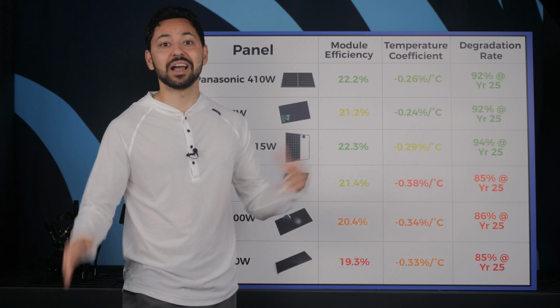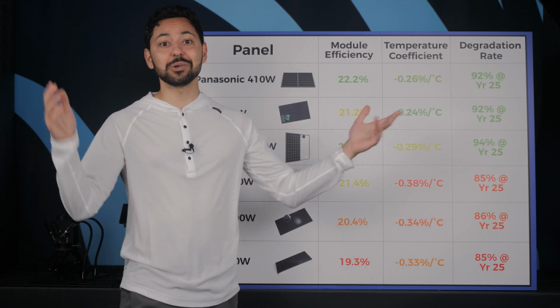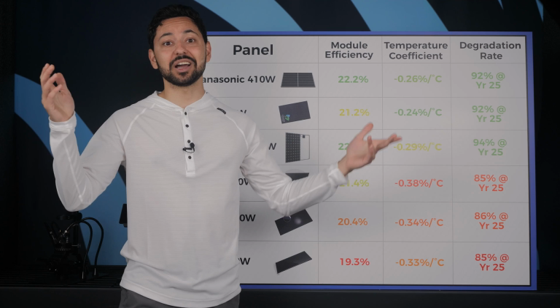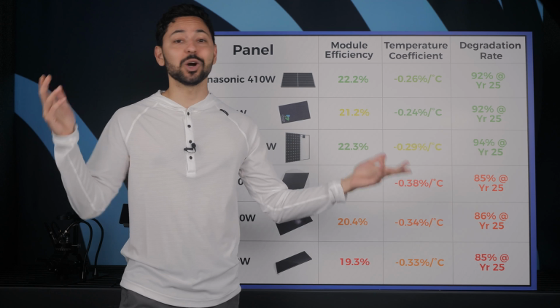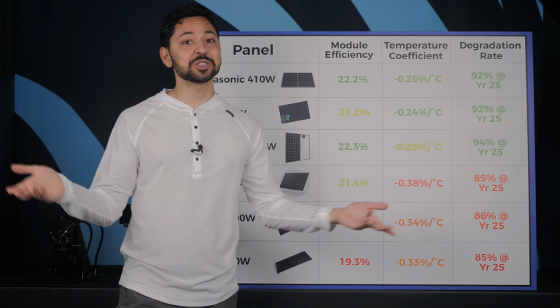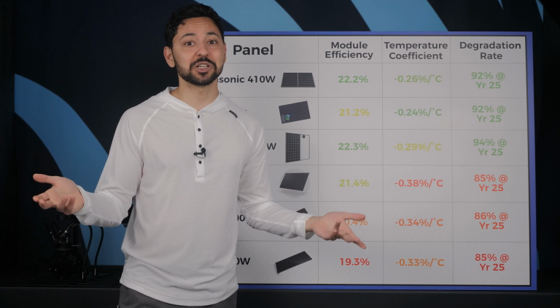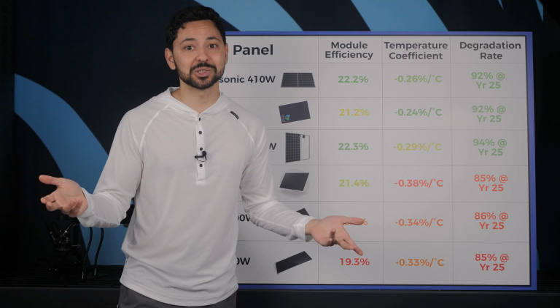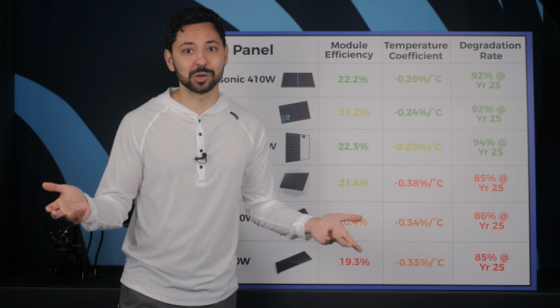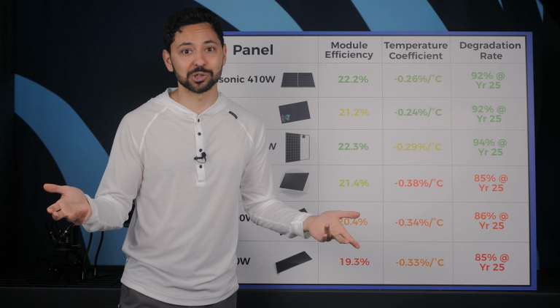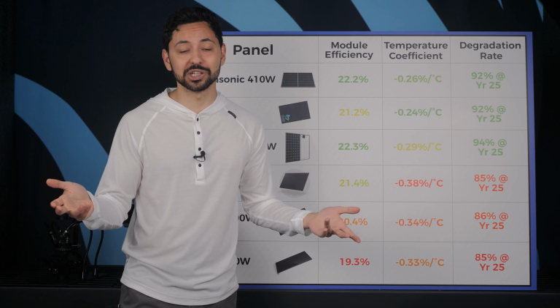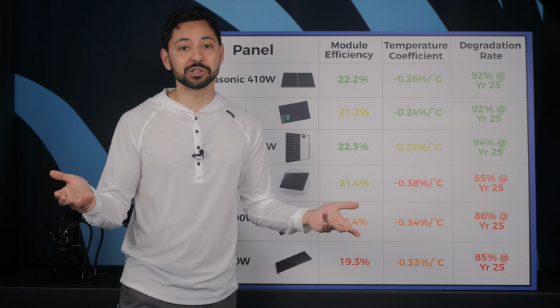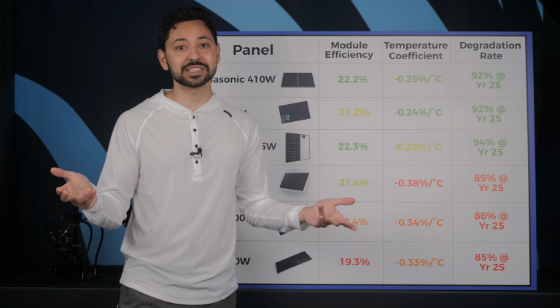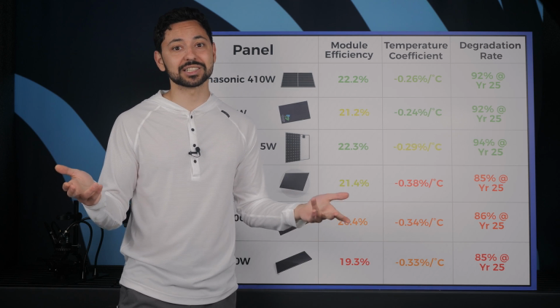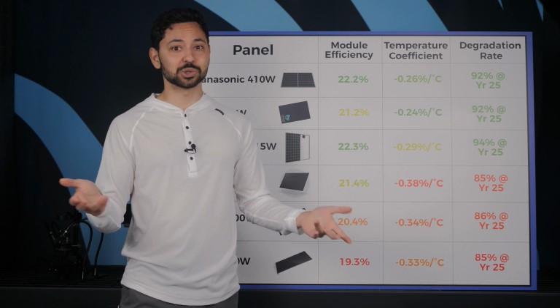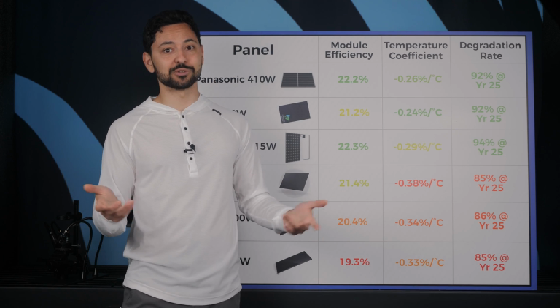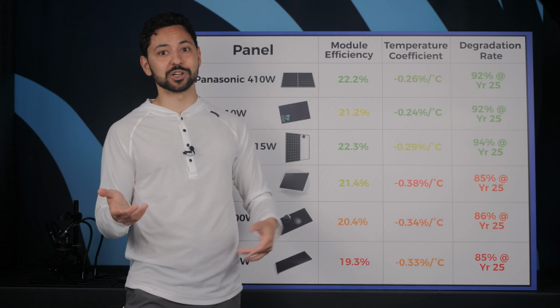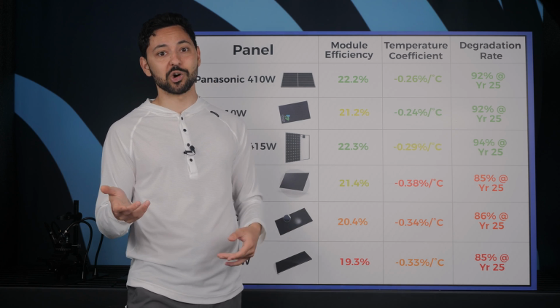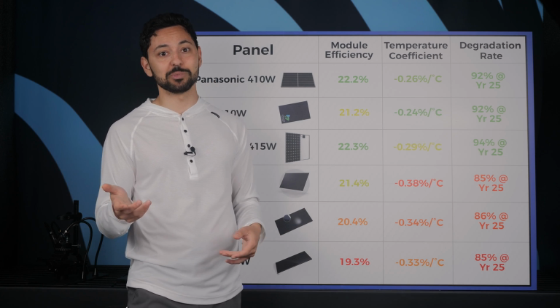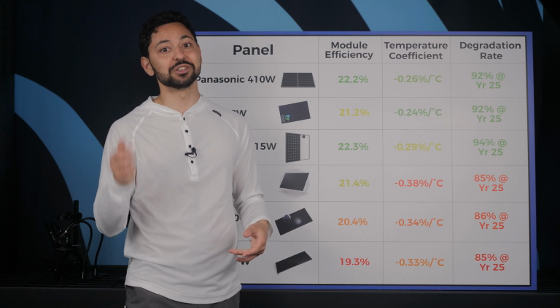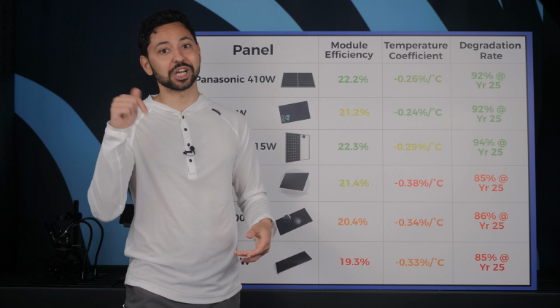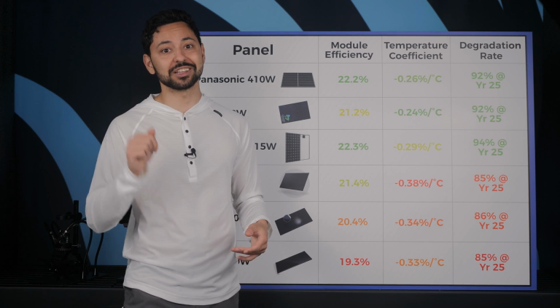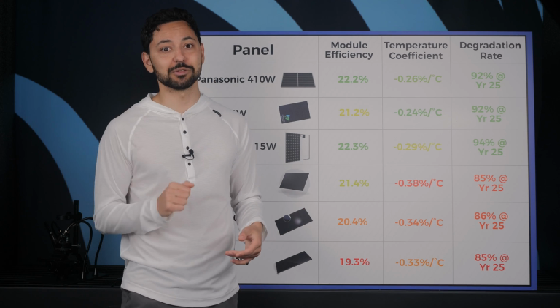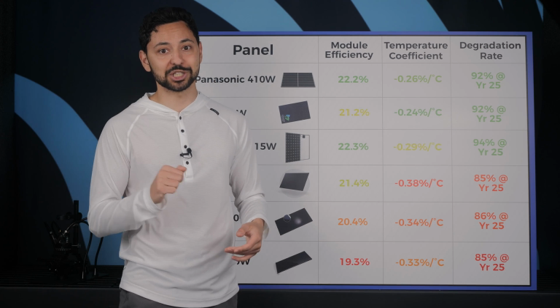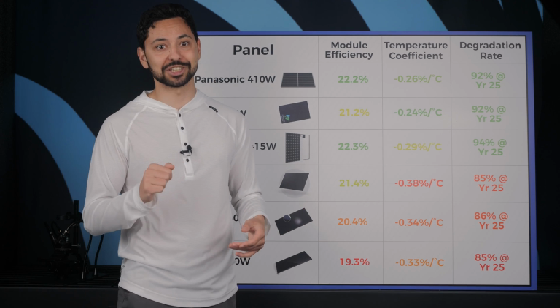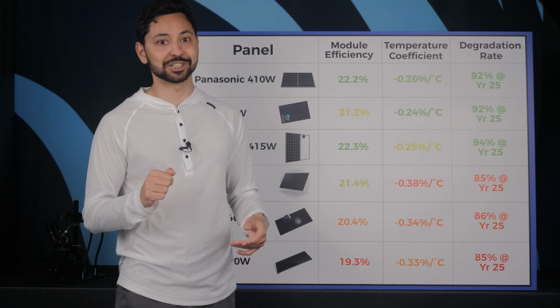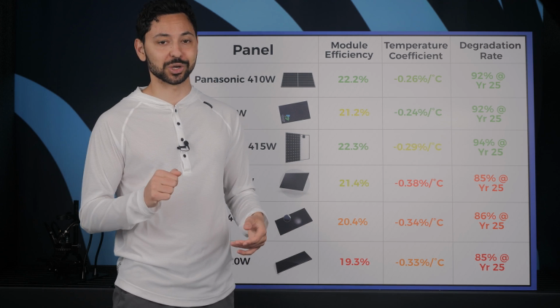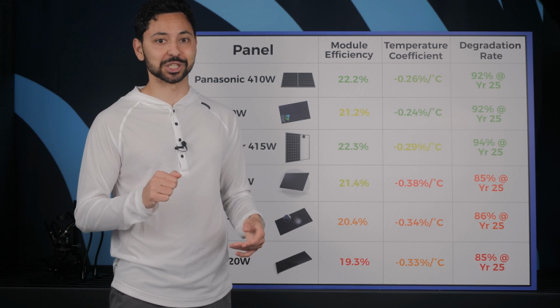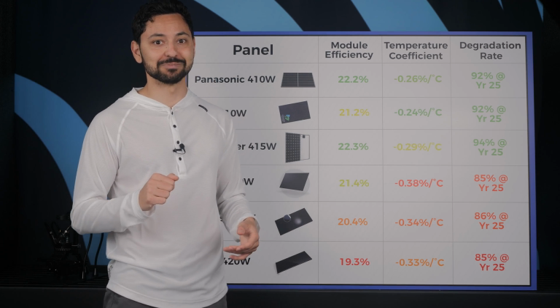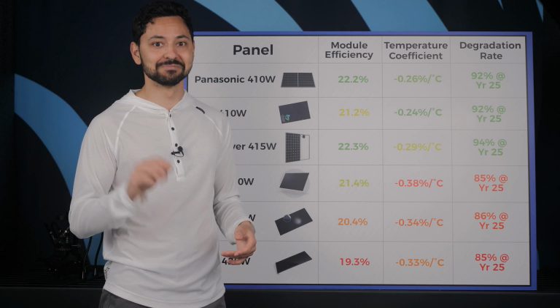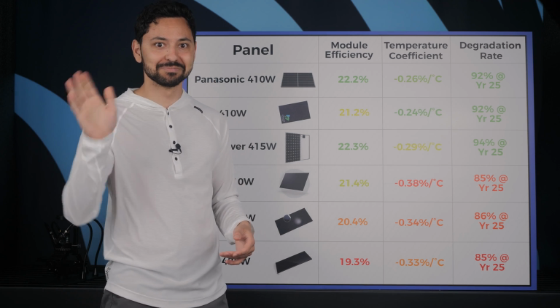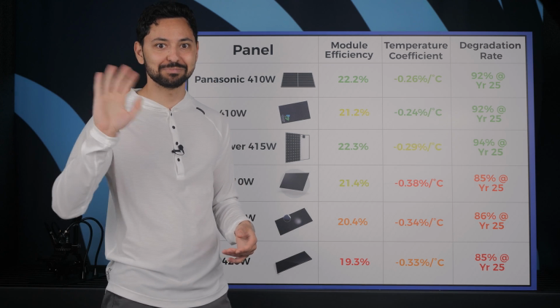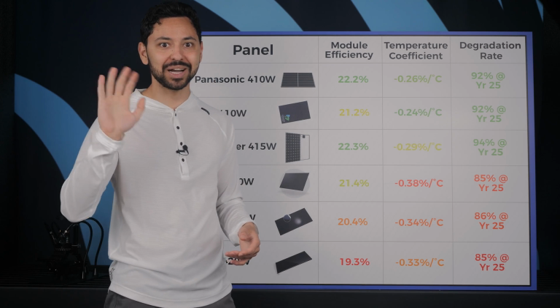There is so much nuance when it comes to designing a solar system to maximize the benefit for homeowners, but hopefully your solar salesperson will guide you through all of this. I hope this video was helpful, and if you'd like to schedule a free call with me, check the information in the description.